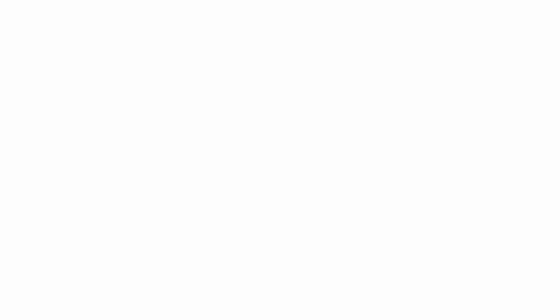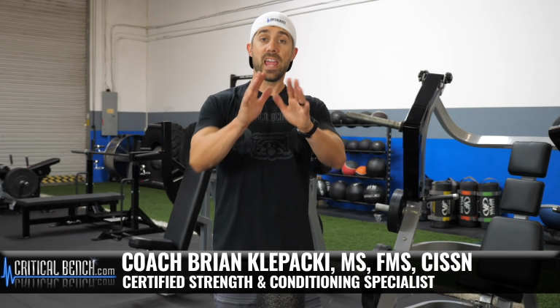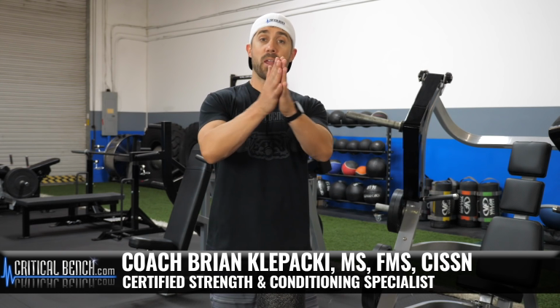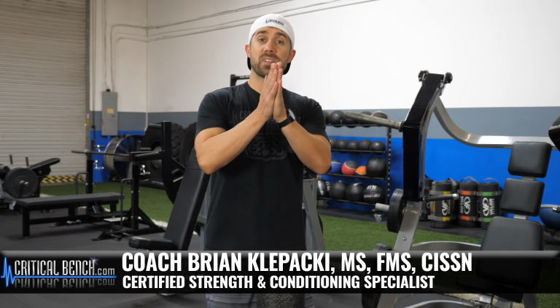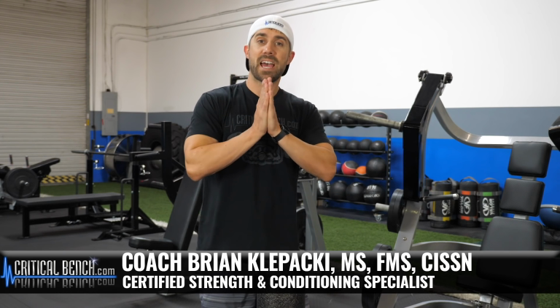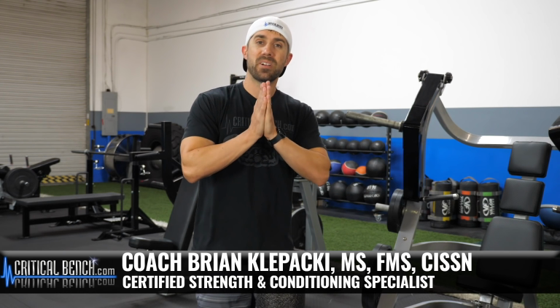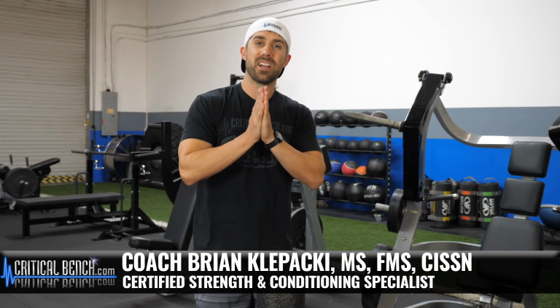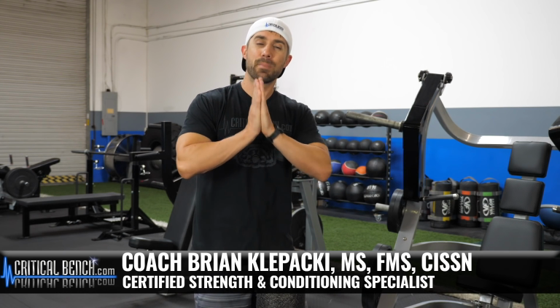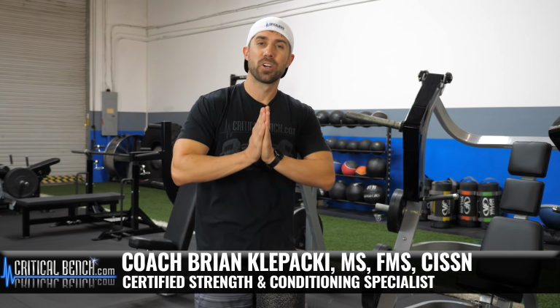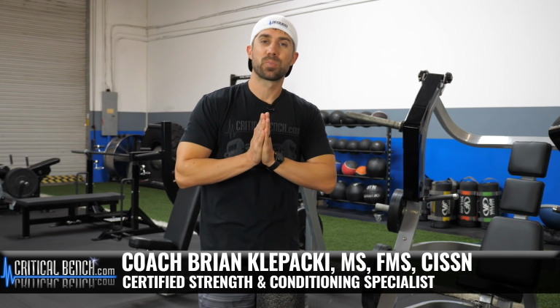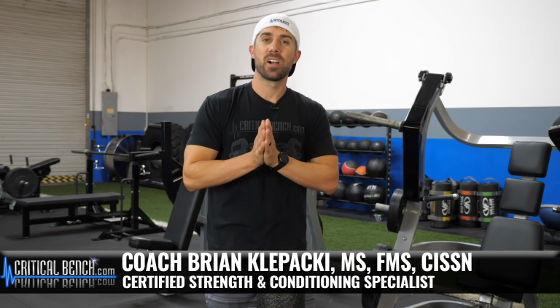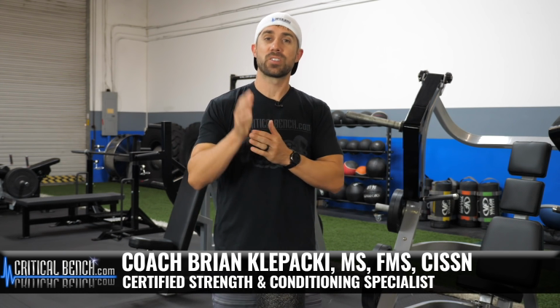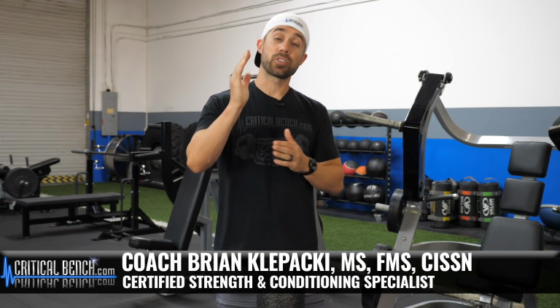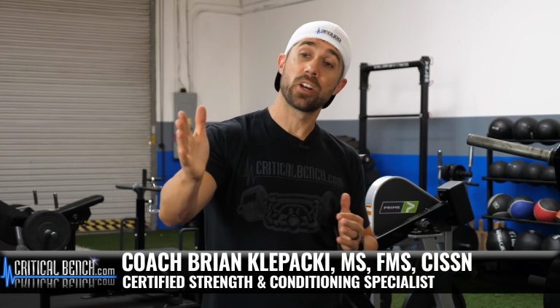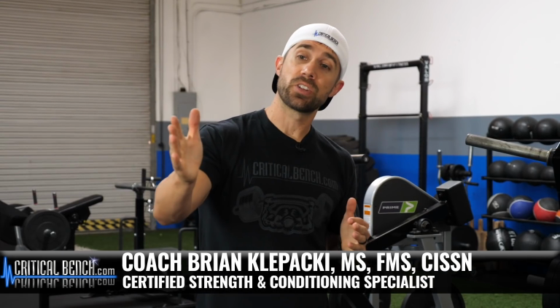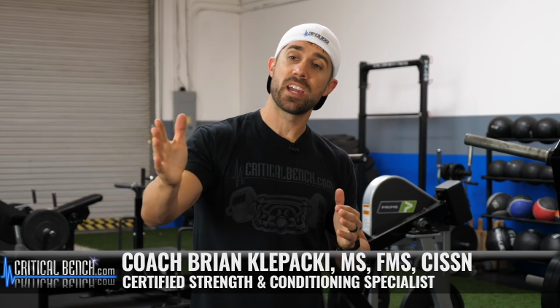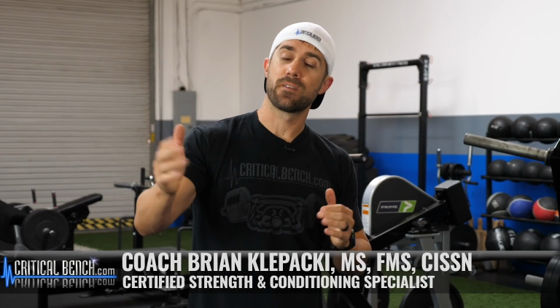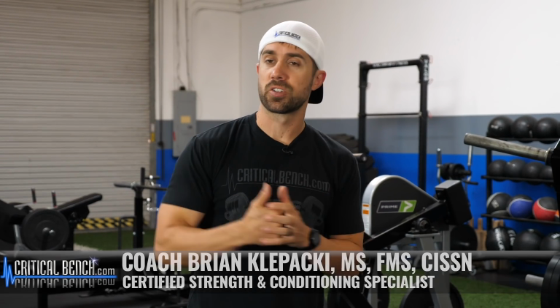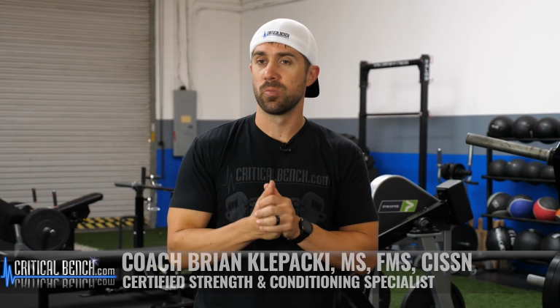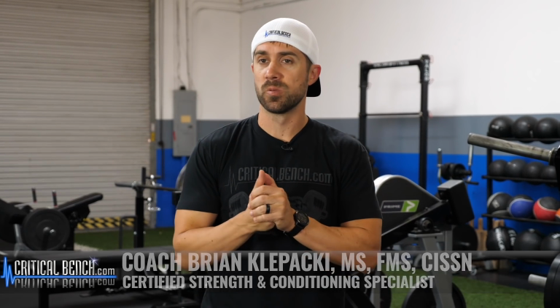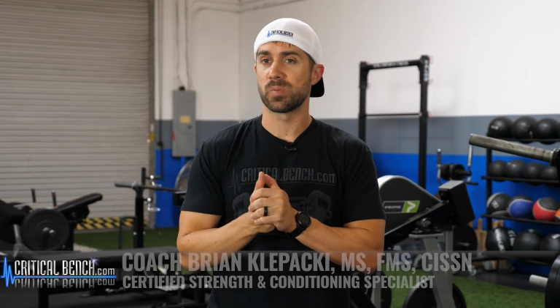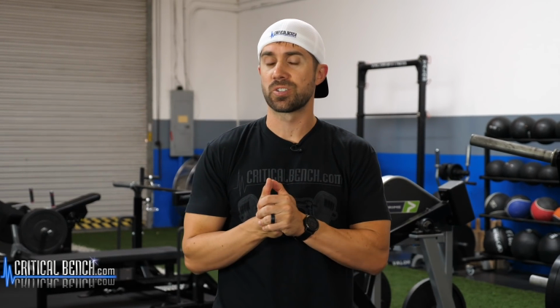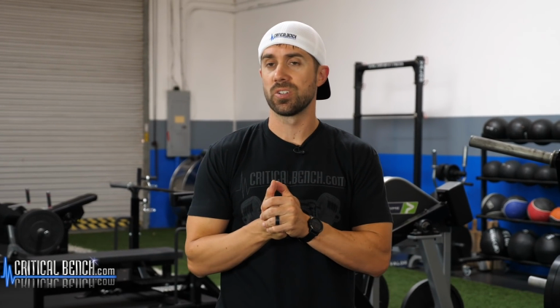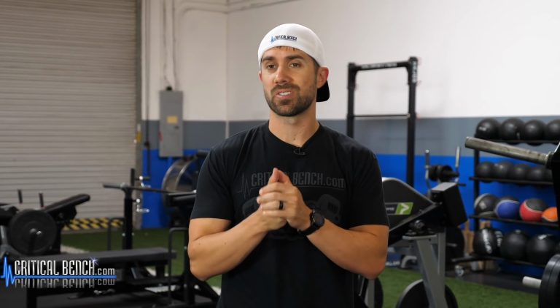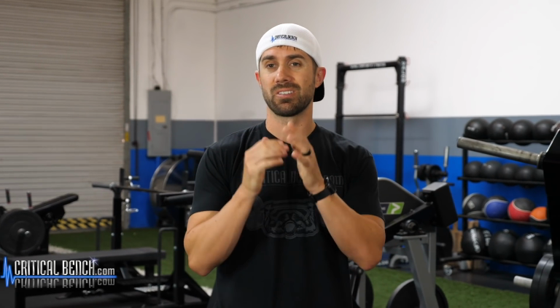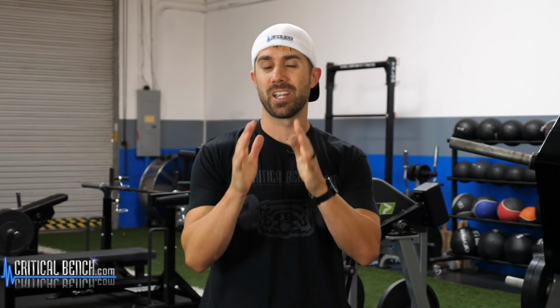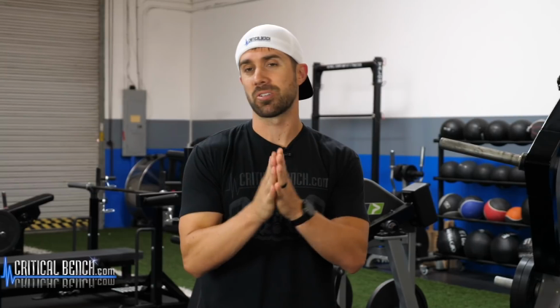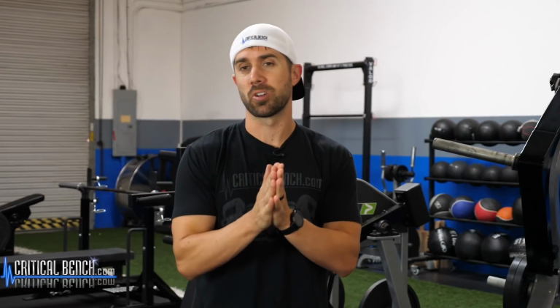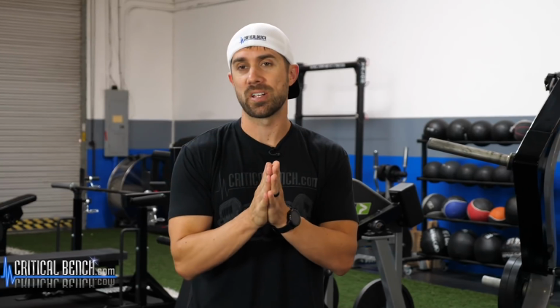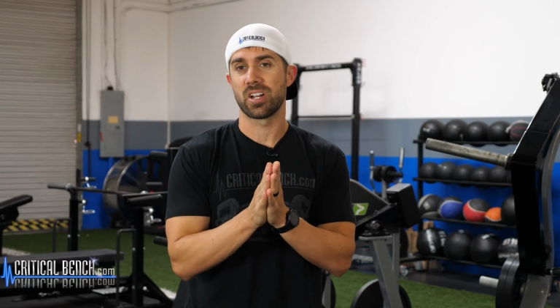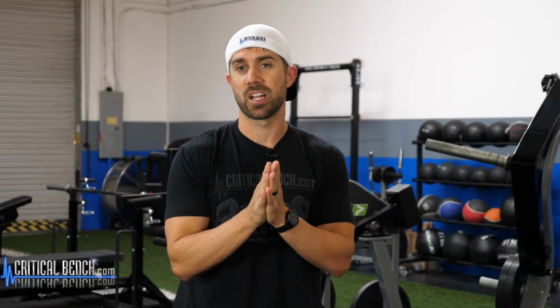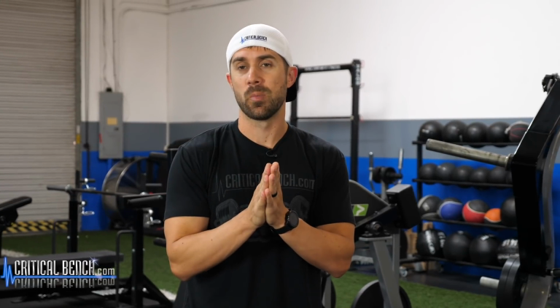Hey, what's happening? I'm Coach Brian, strength coach and functional movement specialist here with CriticalBench.com.